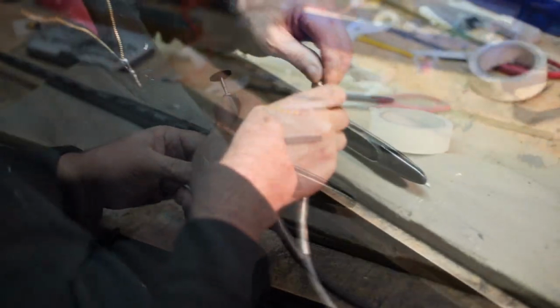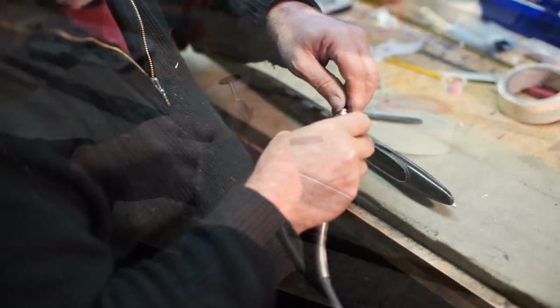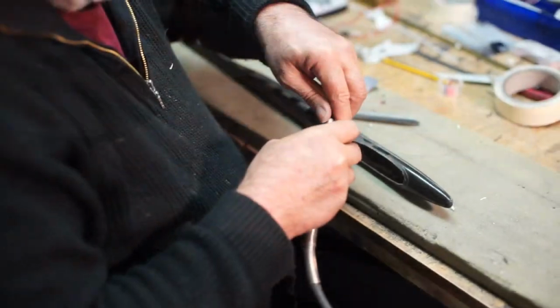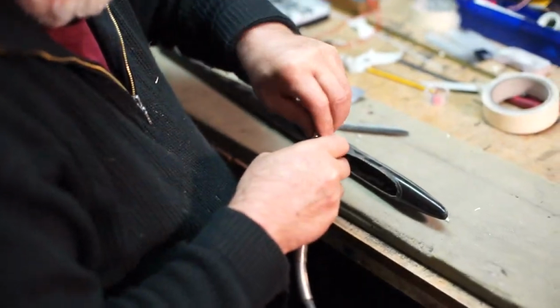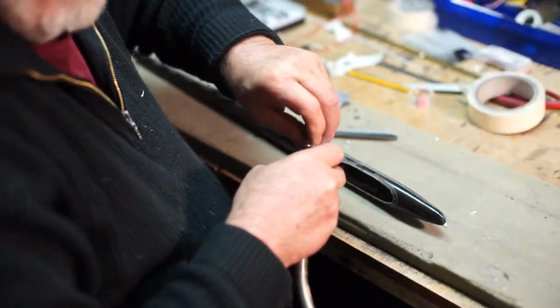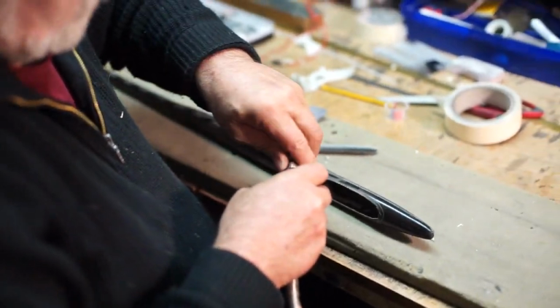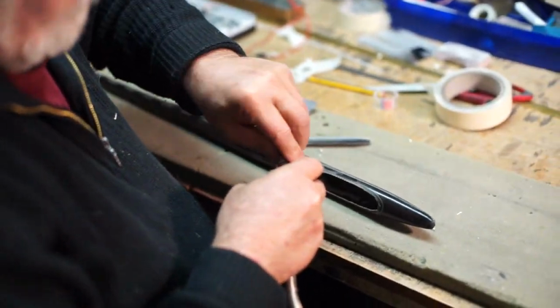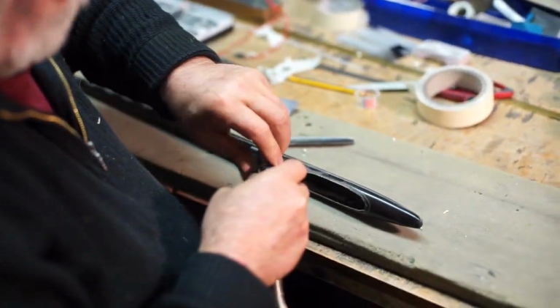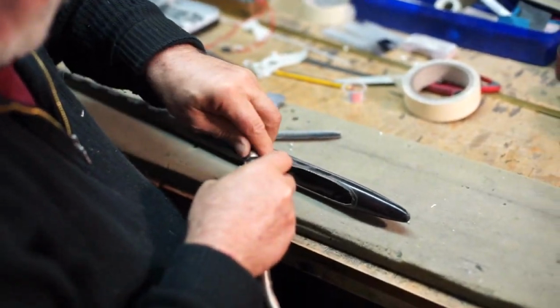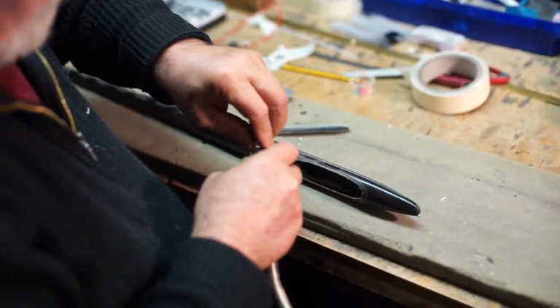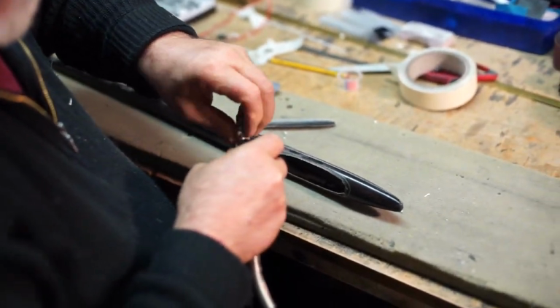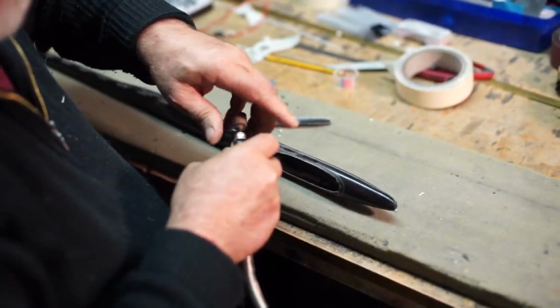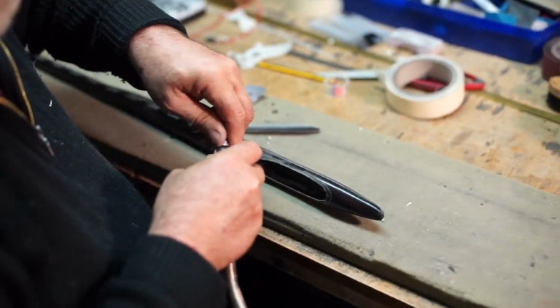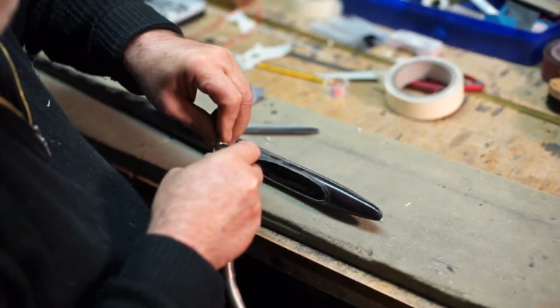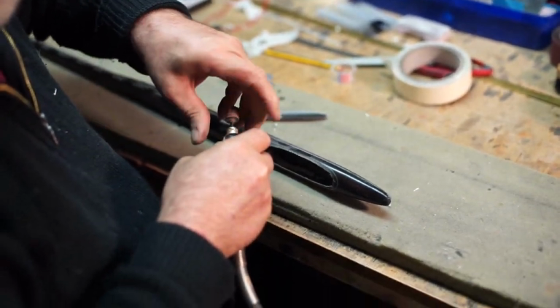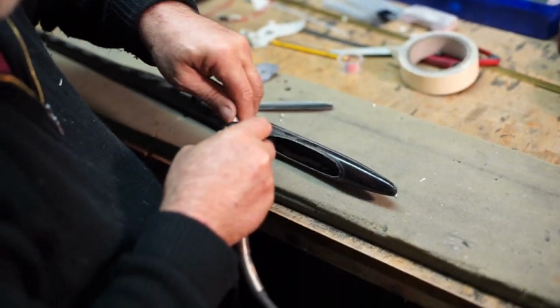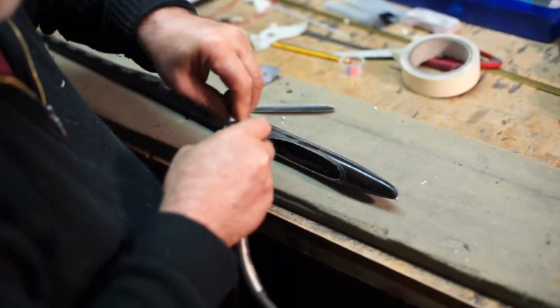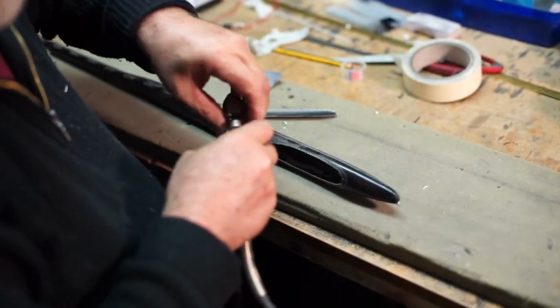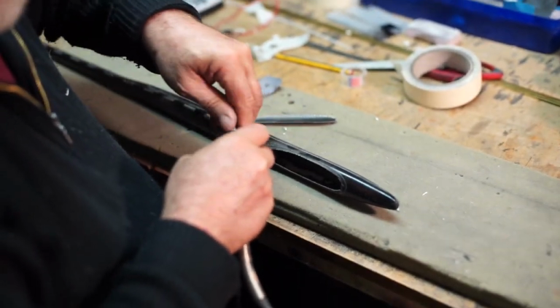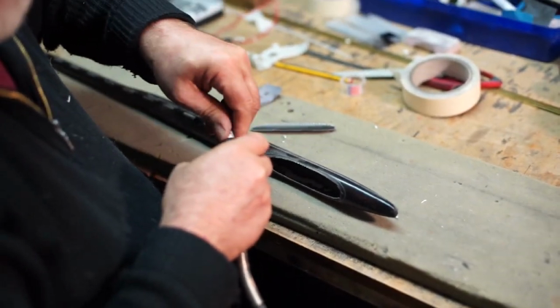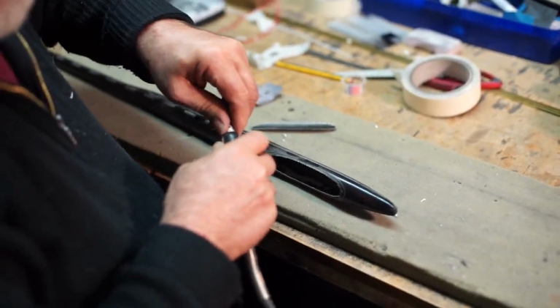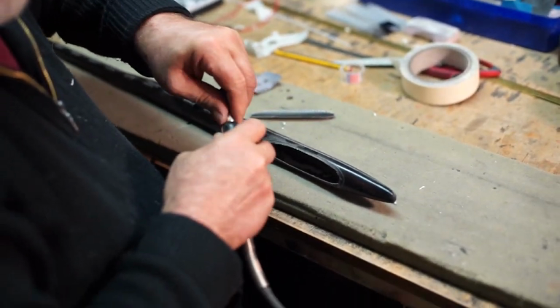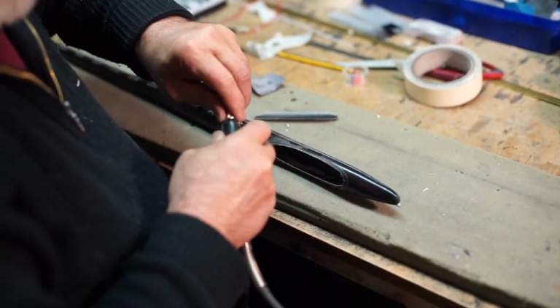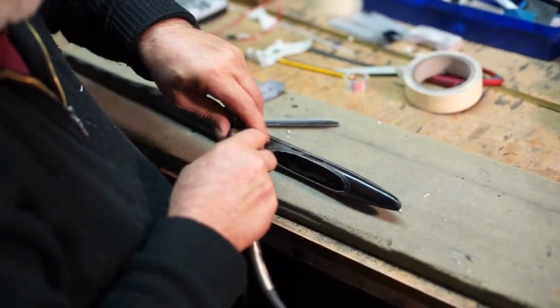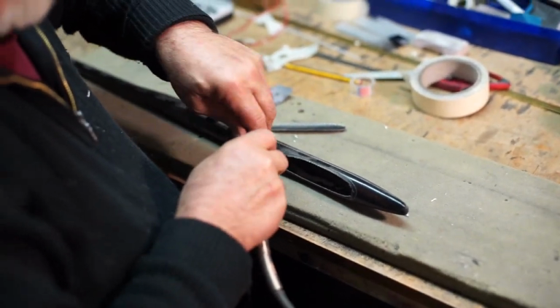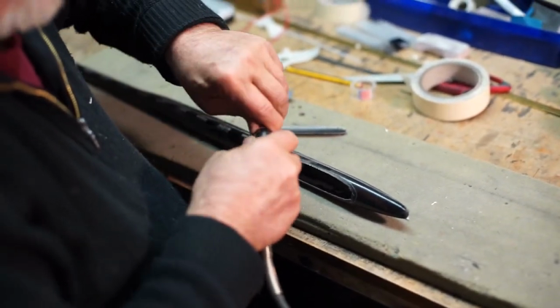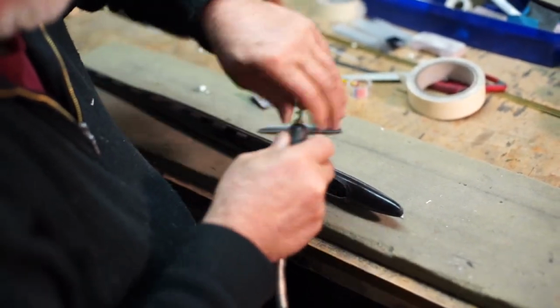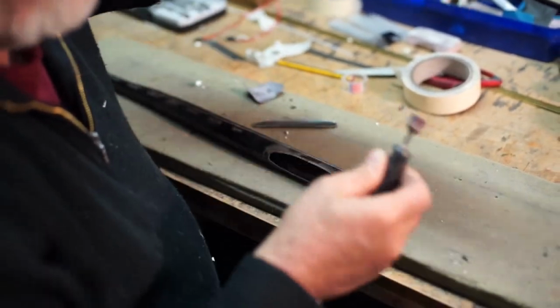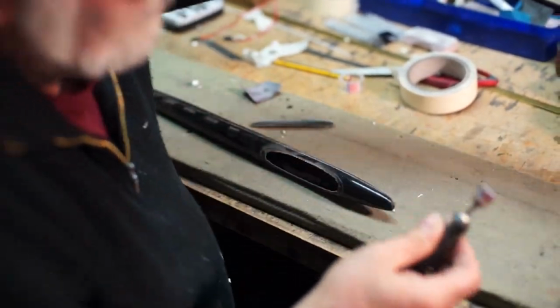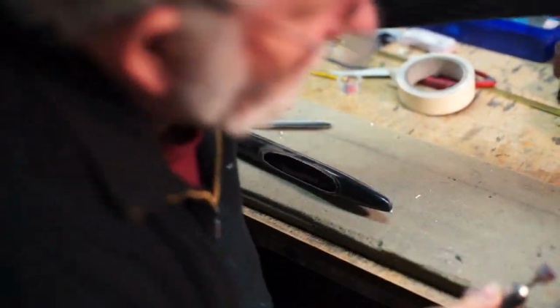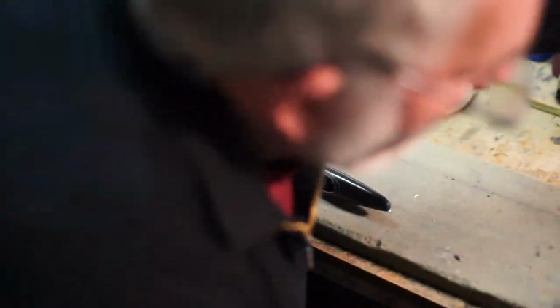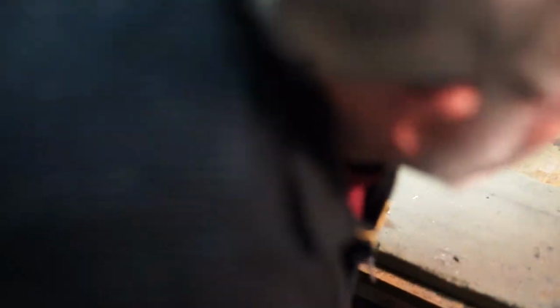I'll add a little bit of glue. I can also use the glue. Let's do it.